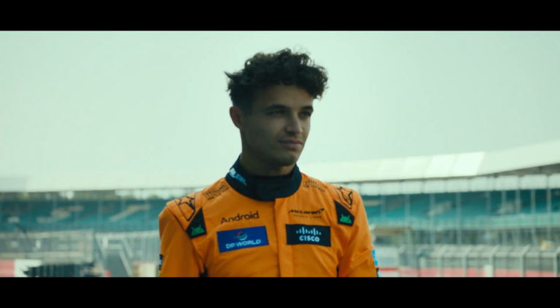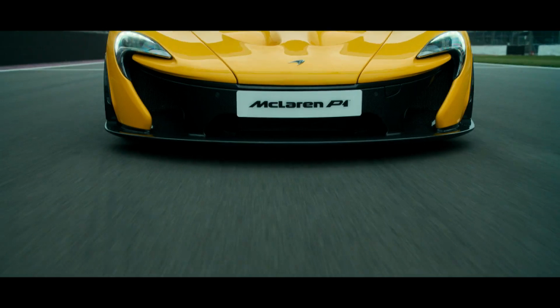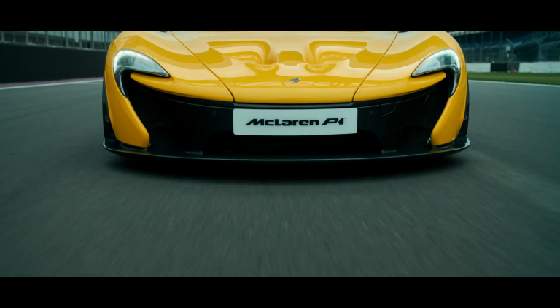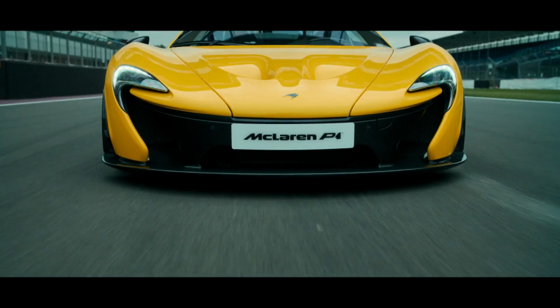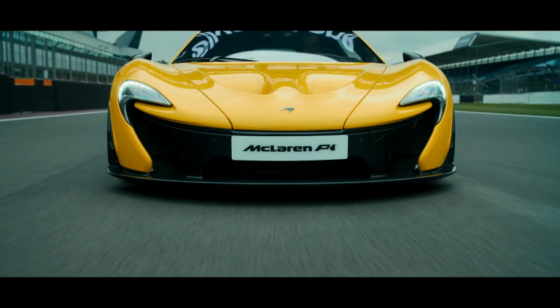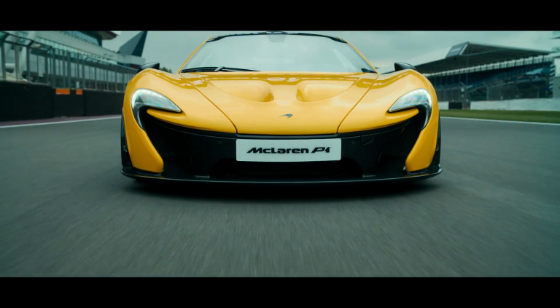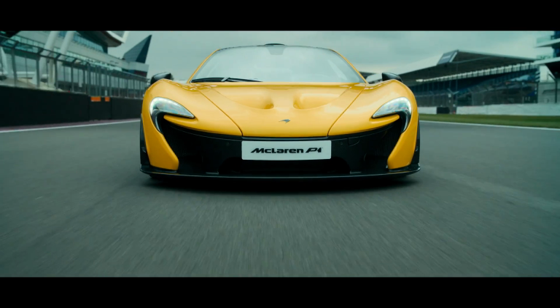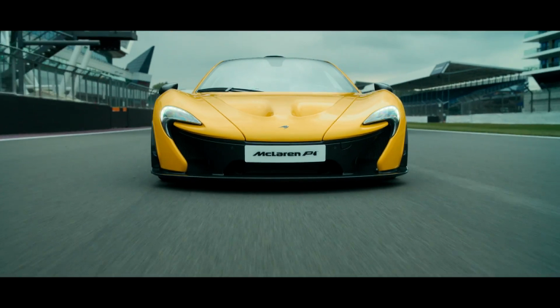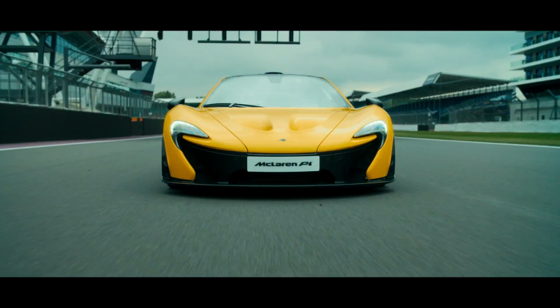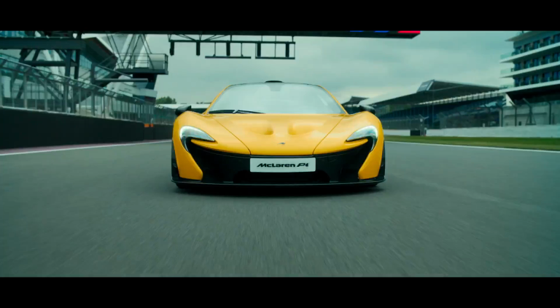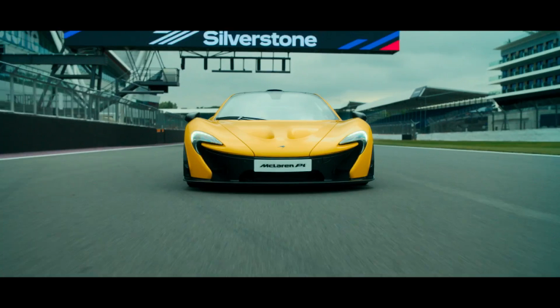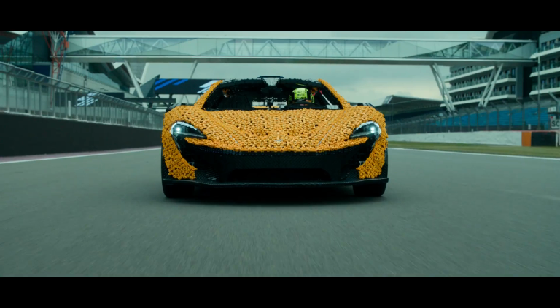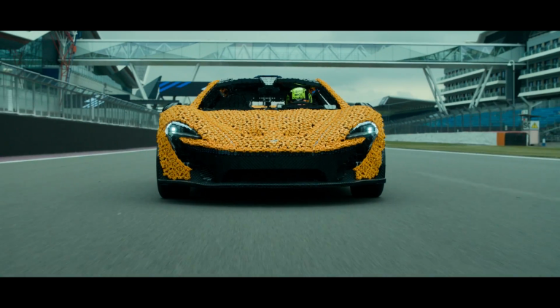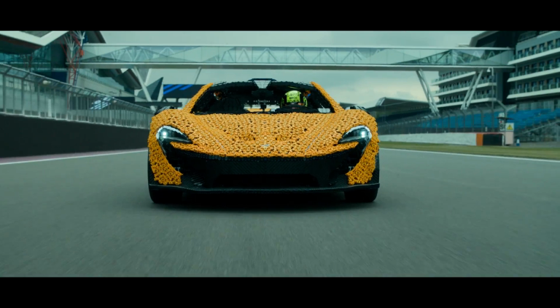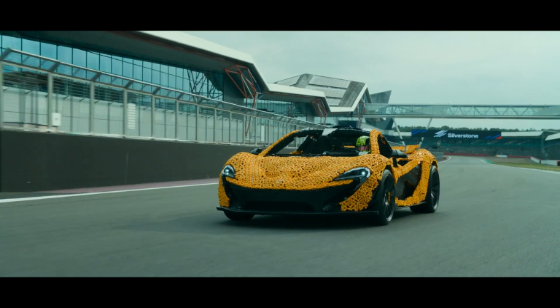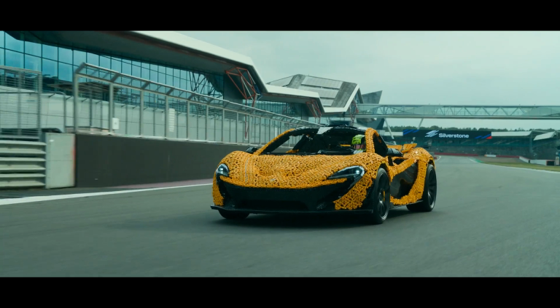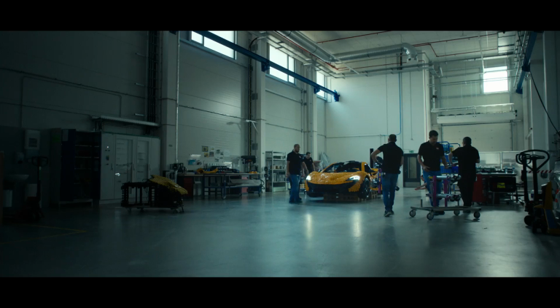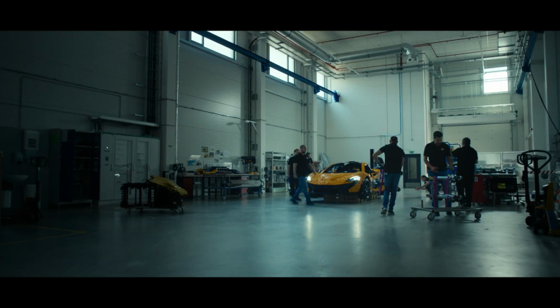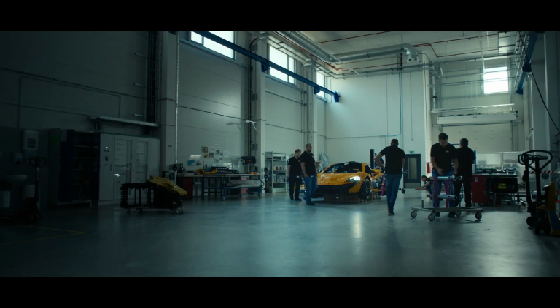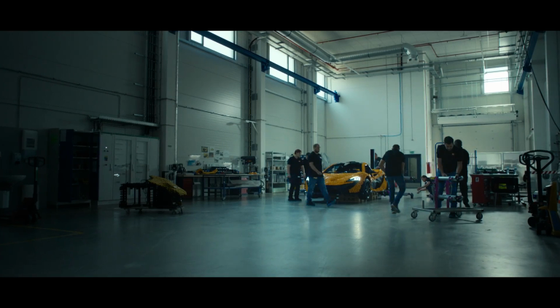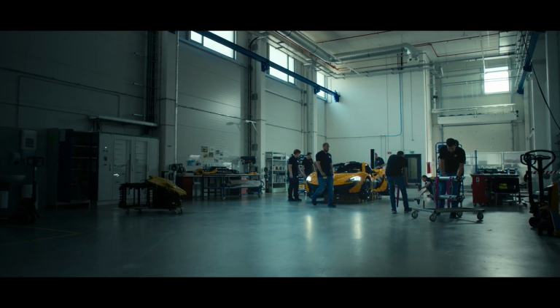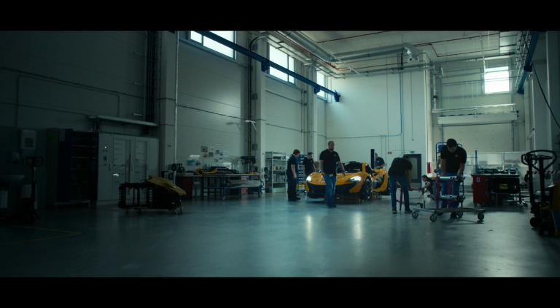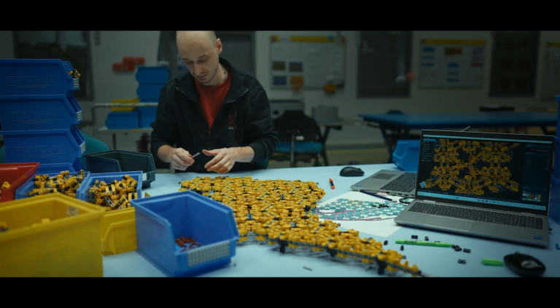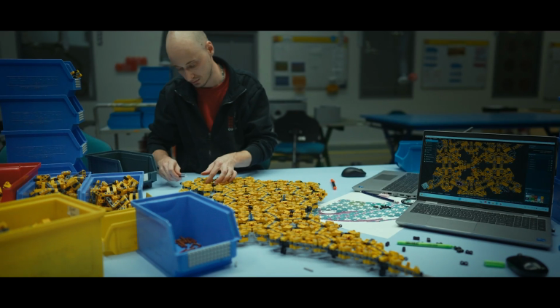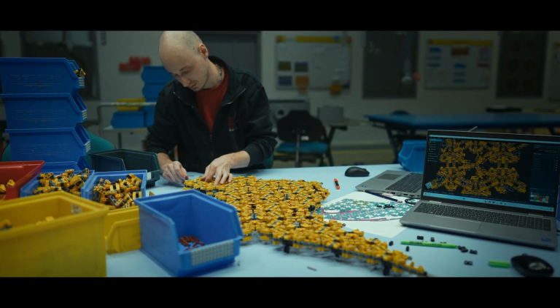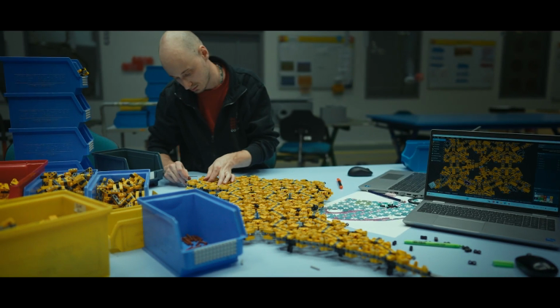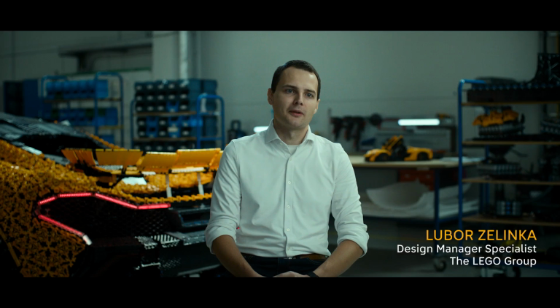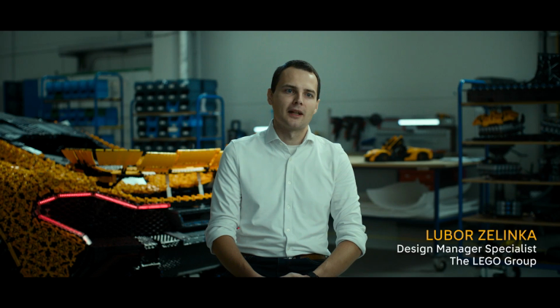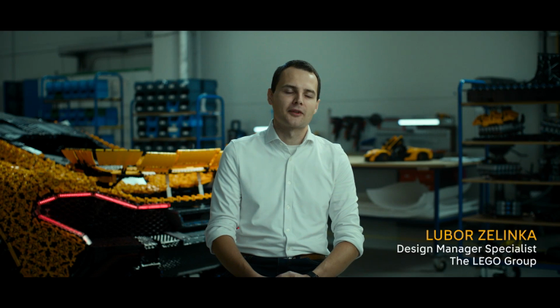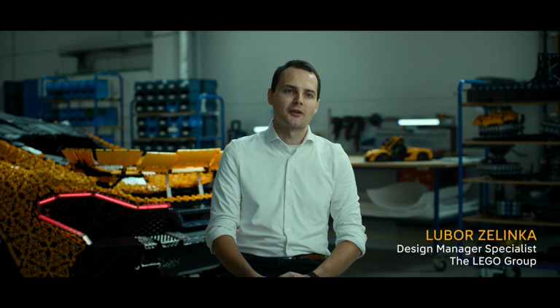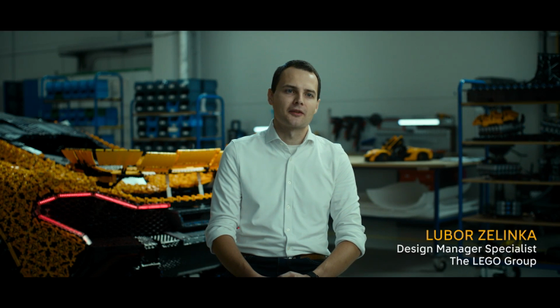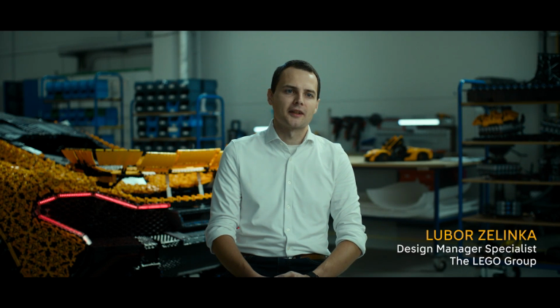The idea is to build a full-size LEGO Technic drivable replica of McLaren P1 that we will drive on Silverstone circuit.